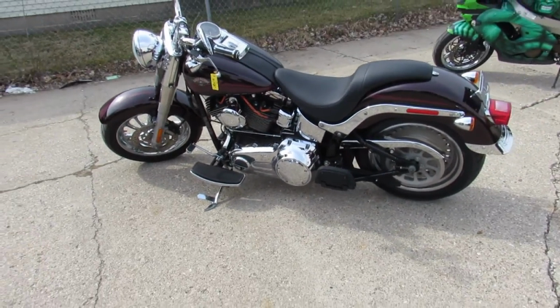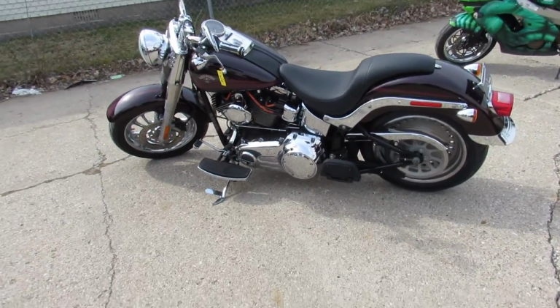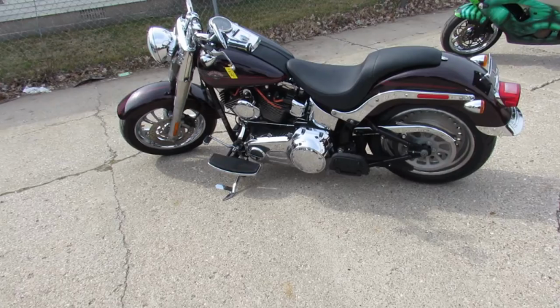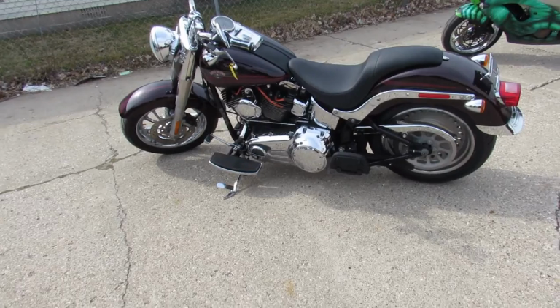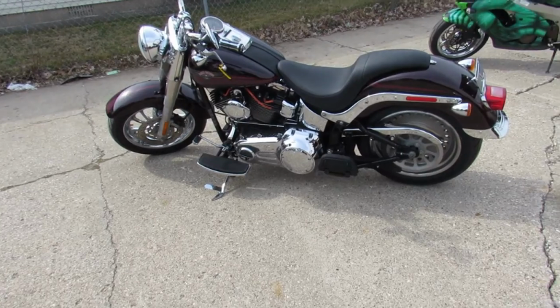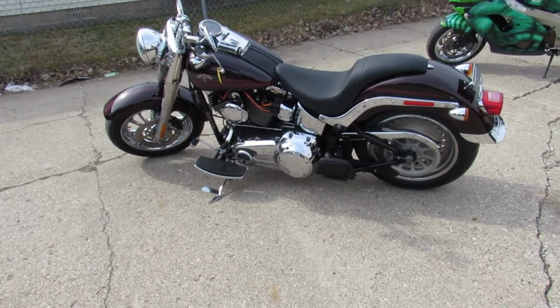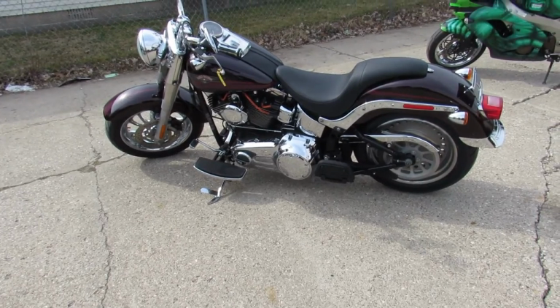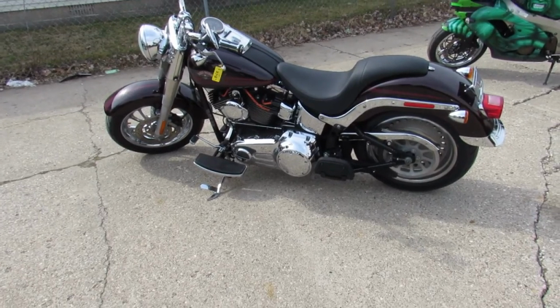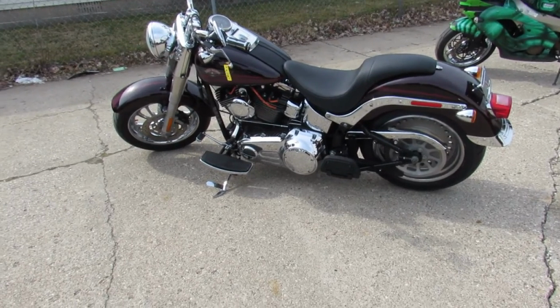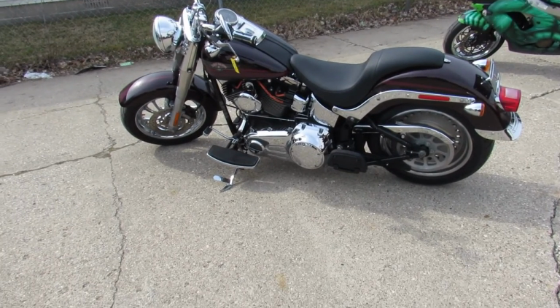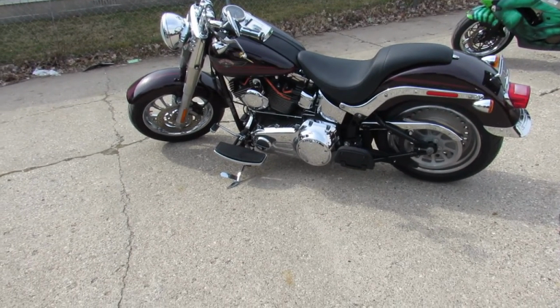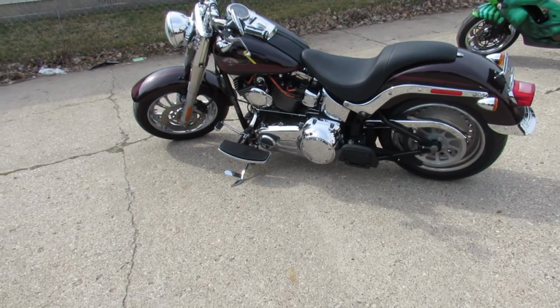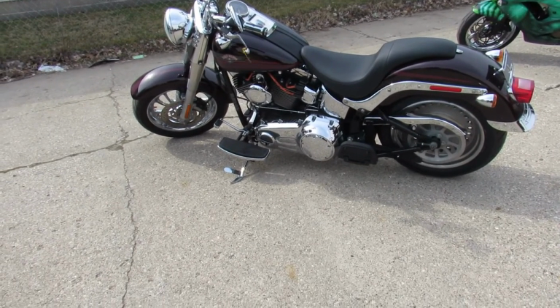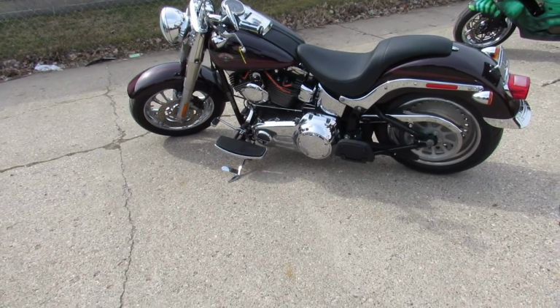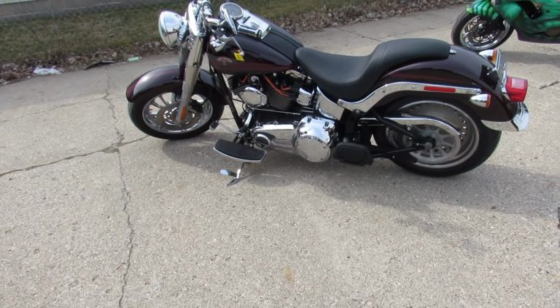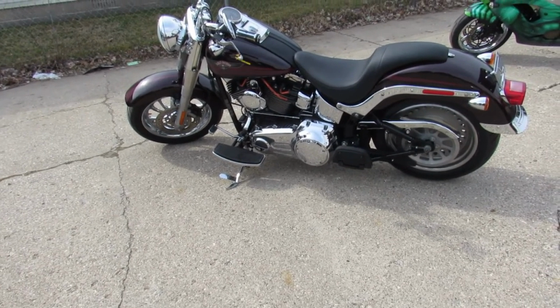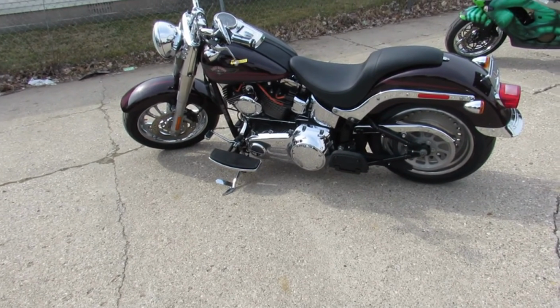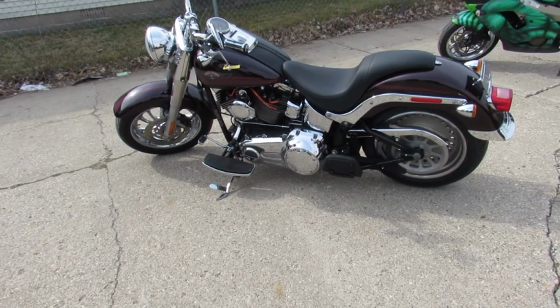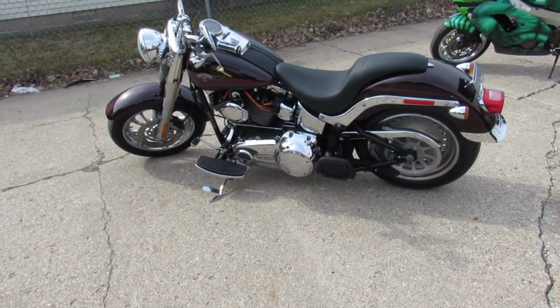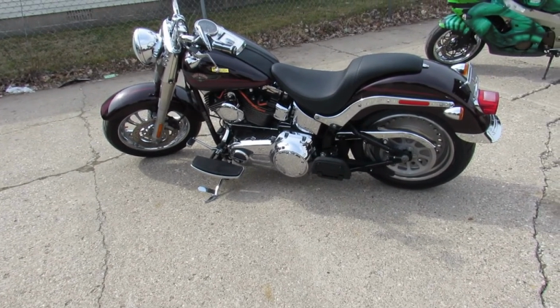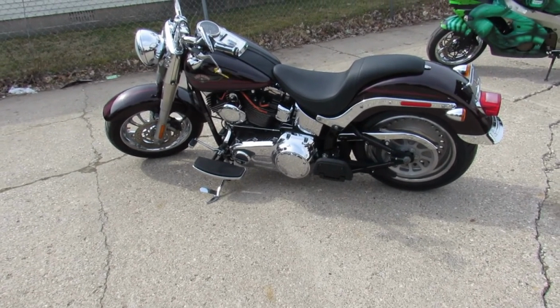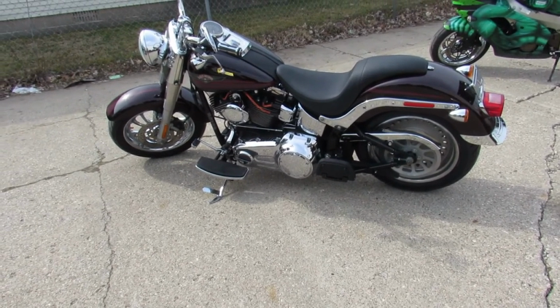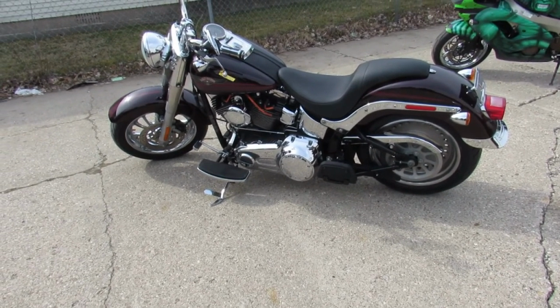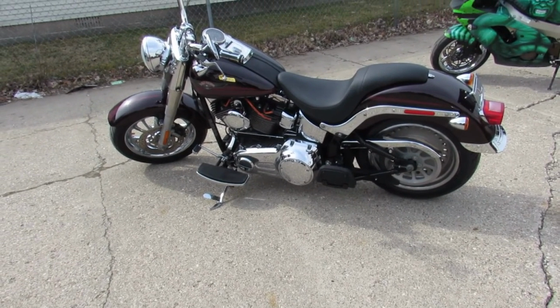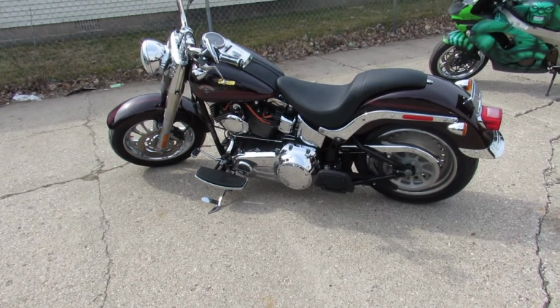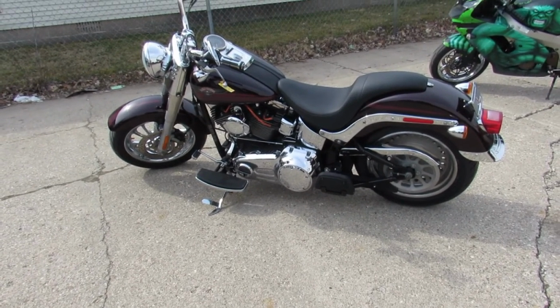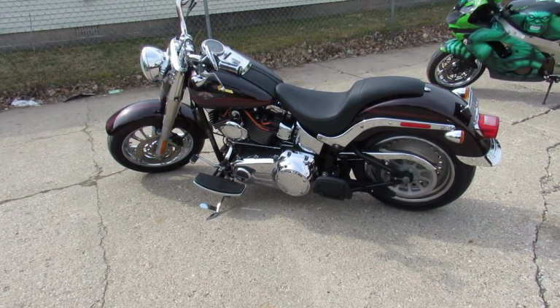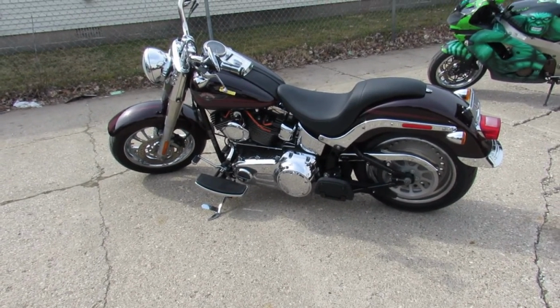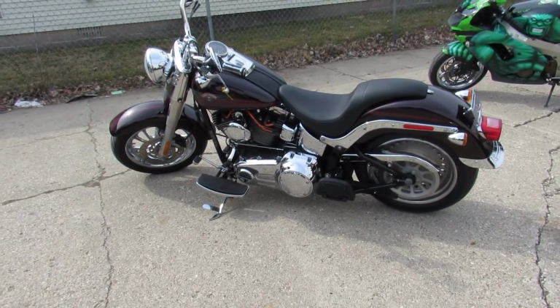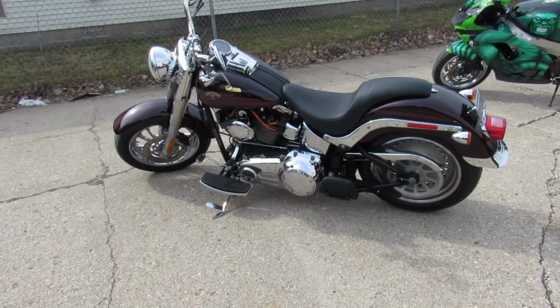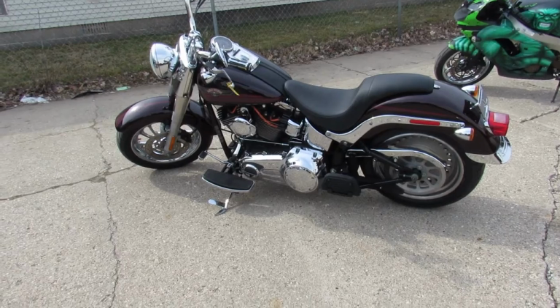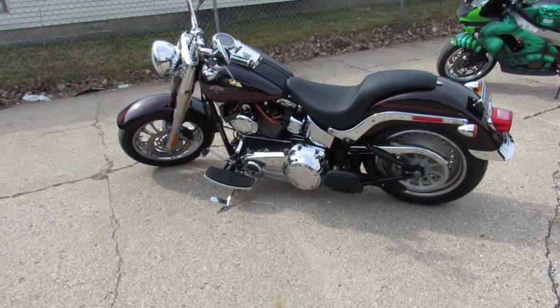It's got the hypercharger air intake and Screaming Eagle exhaust, which sounds great on these Fatboys. This is a really nice looking bike.